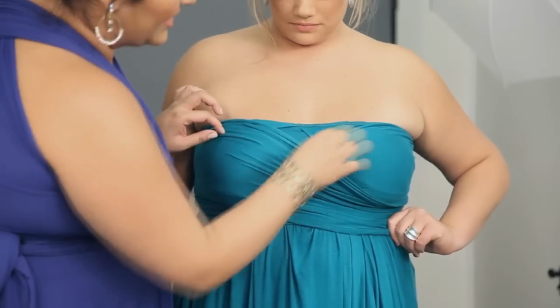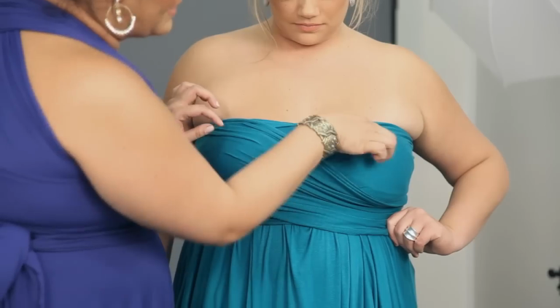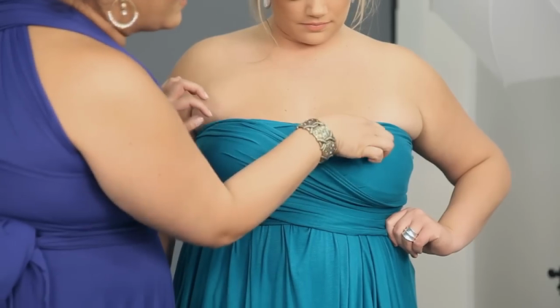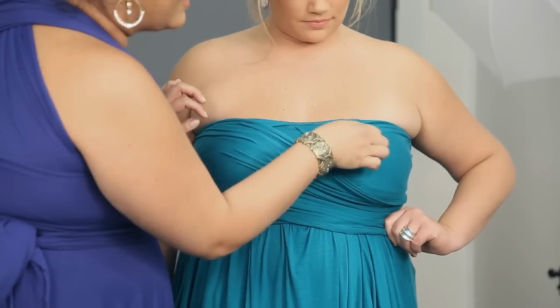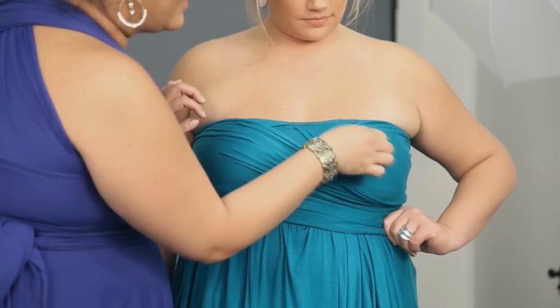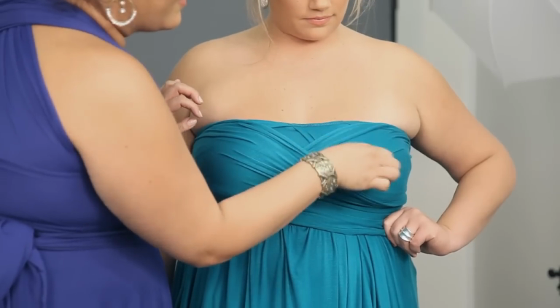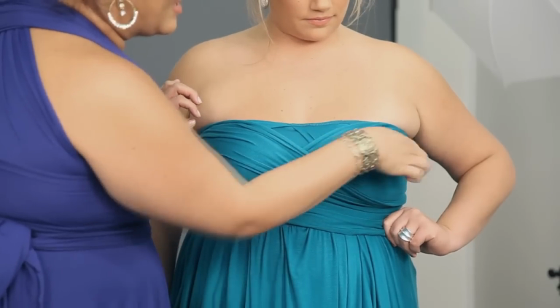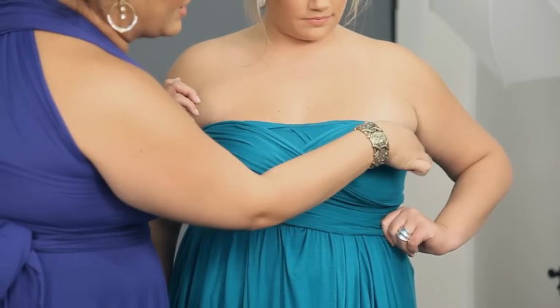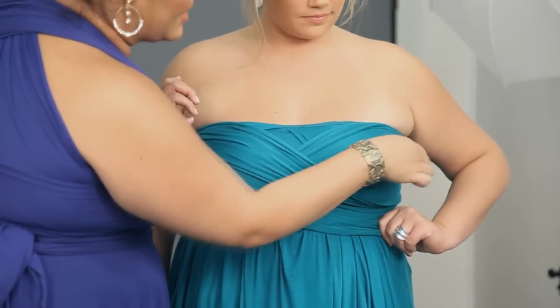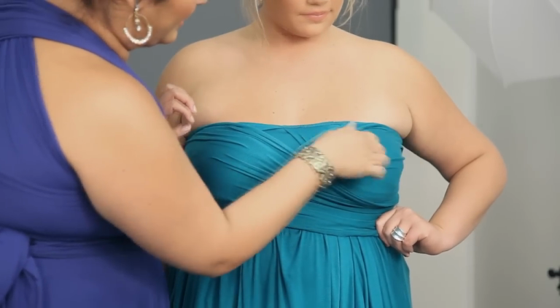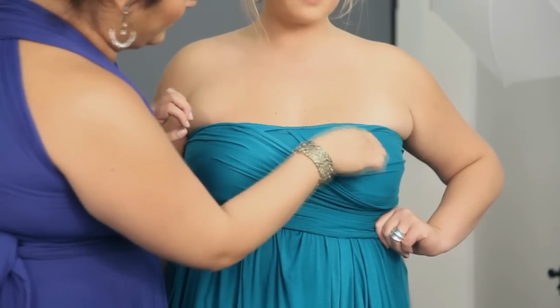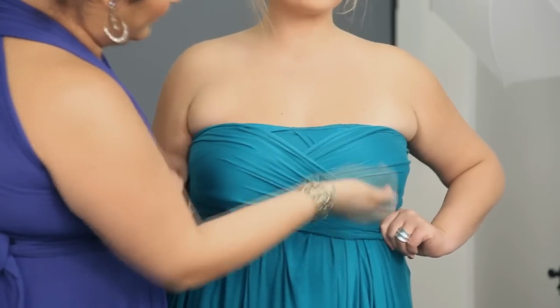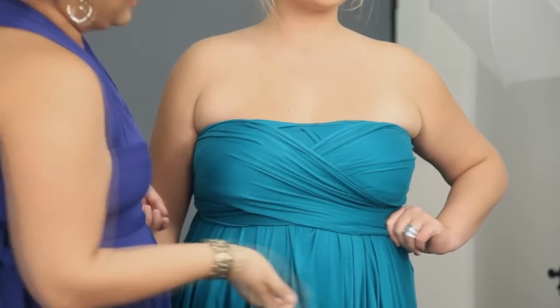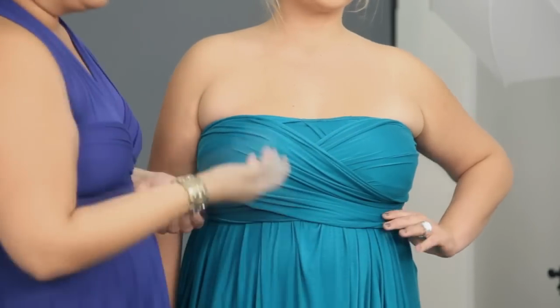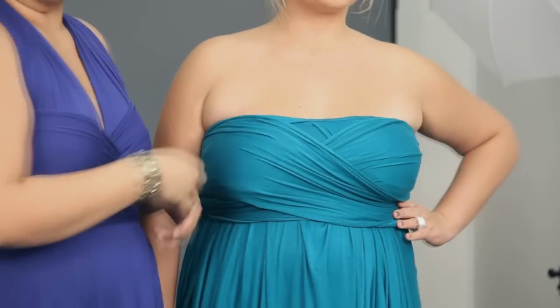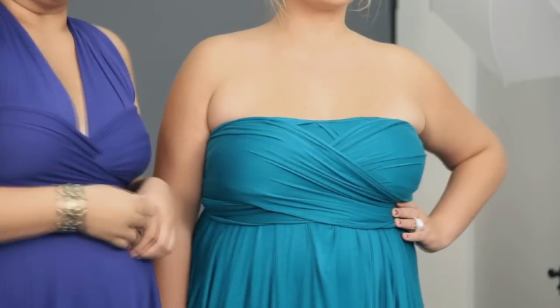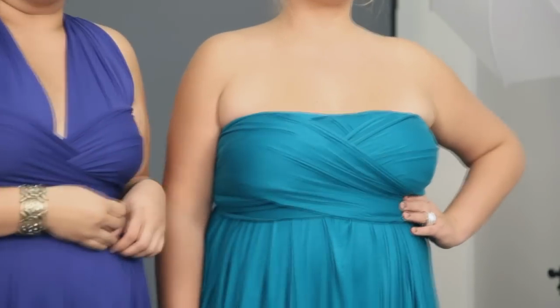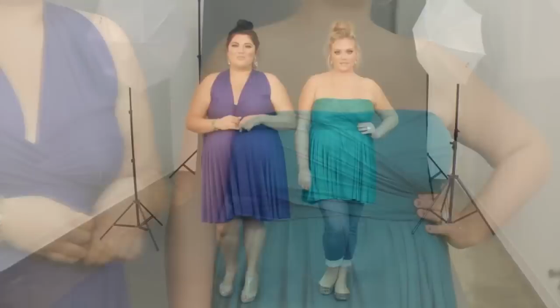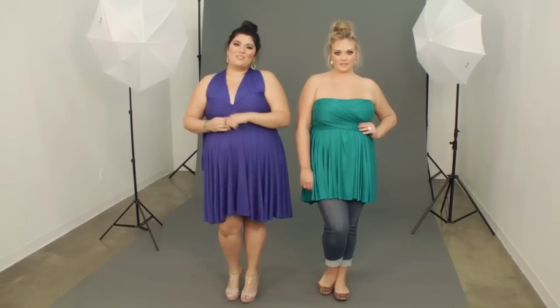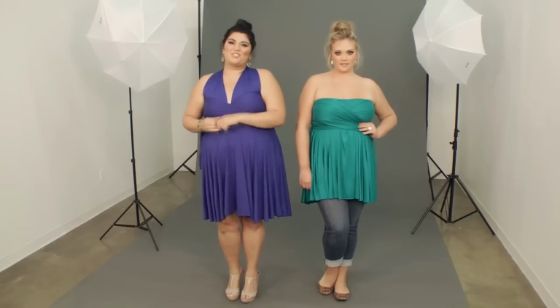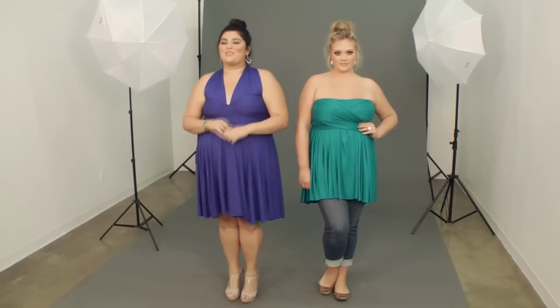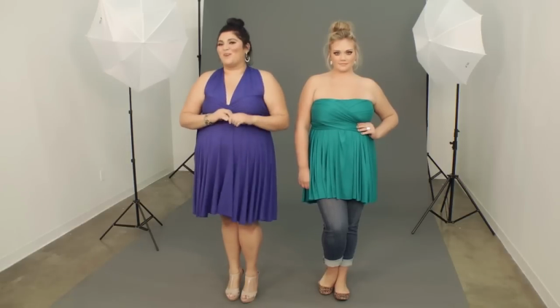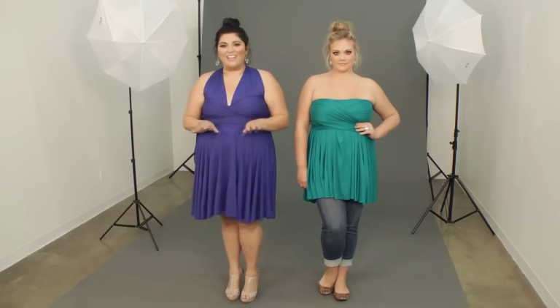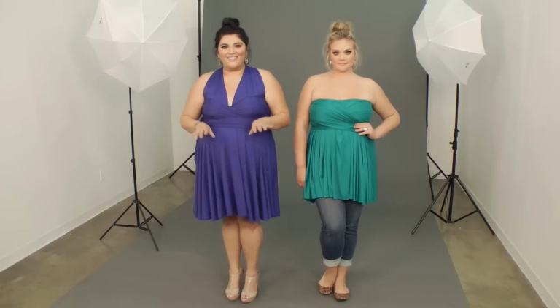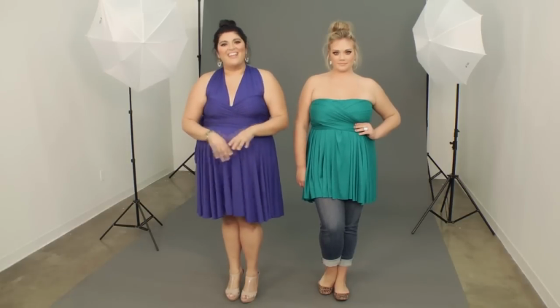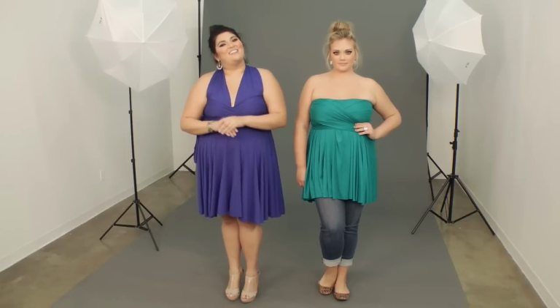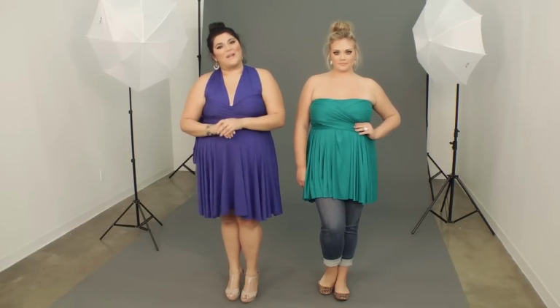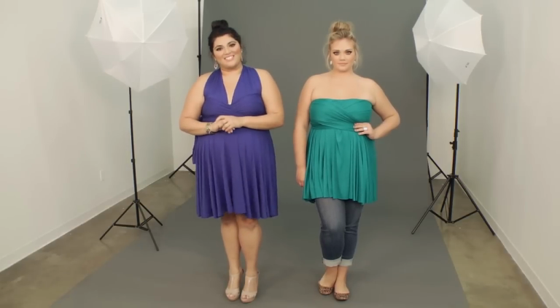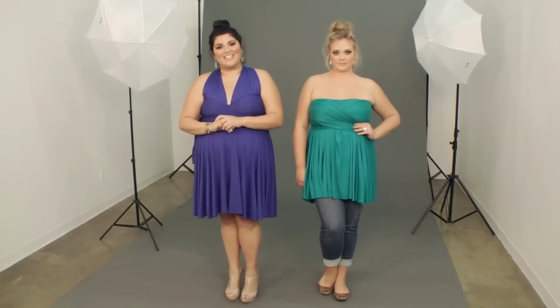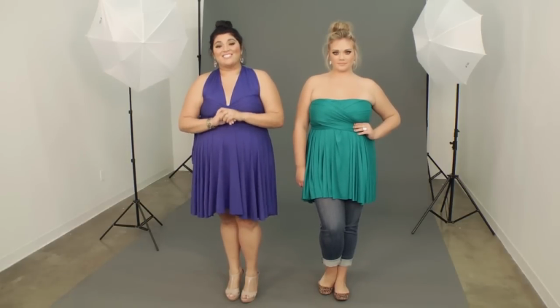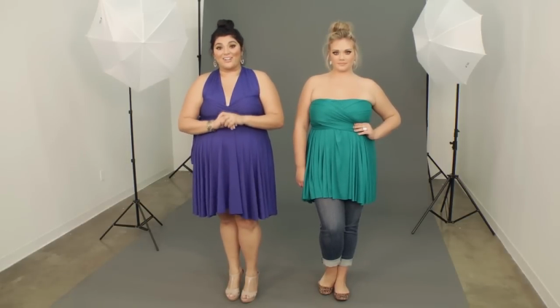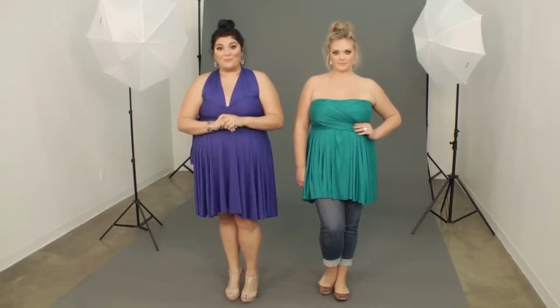And there you have it! There are lots of great ways to wear this dress, so make sure to check them all out at SwakDesigns.com.